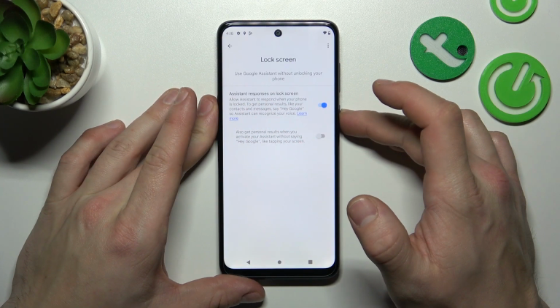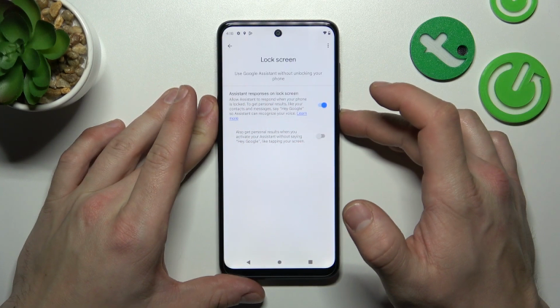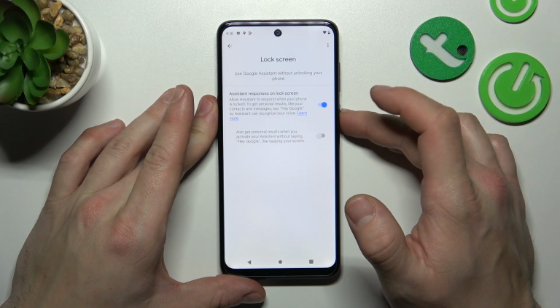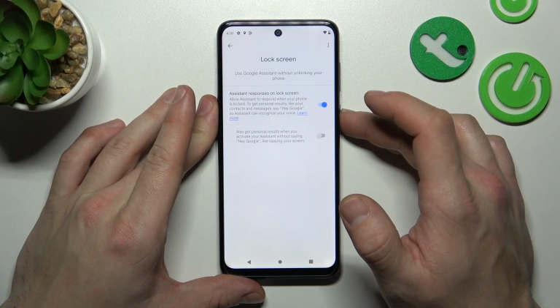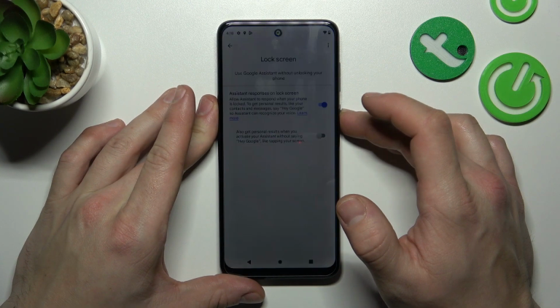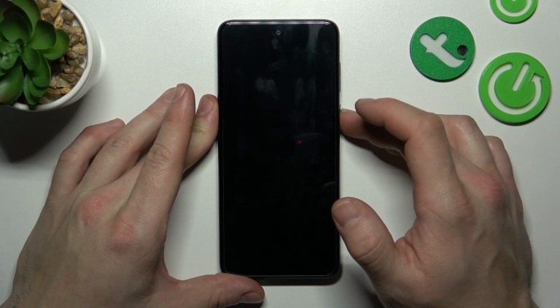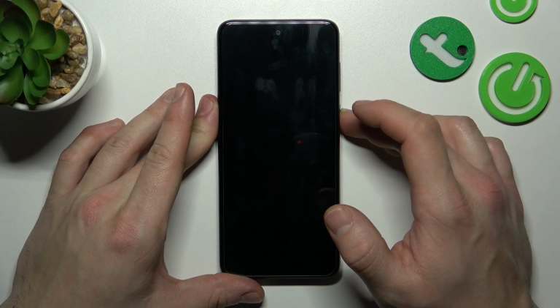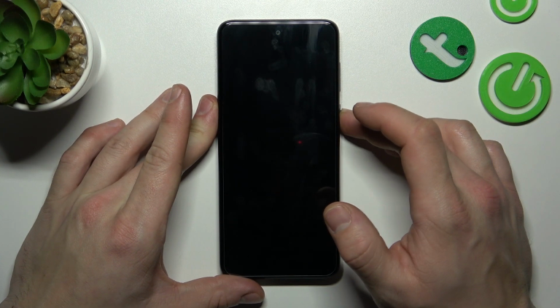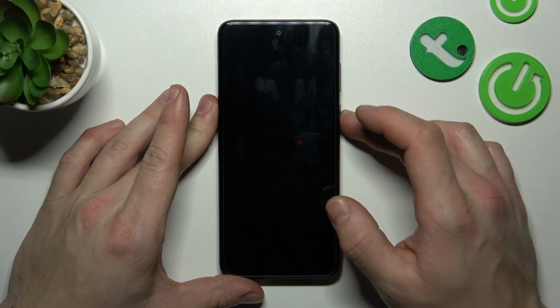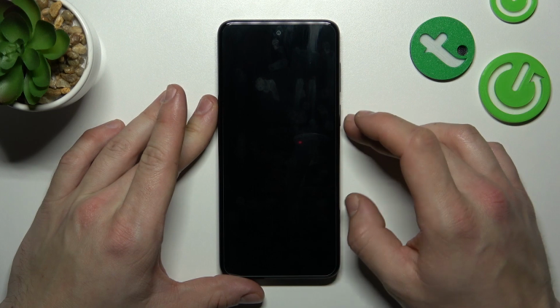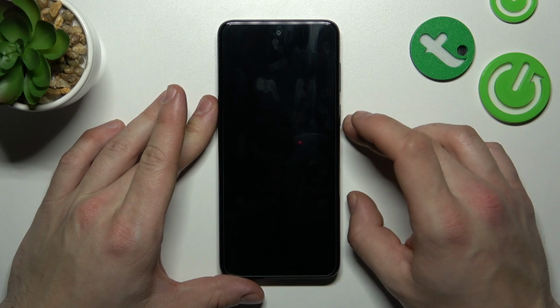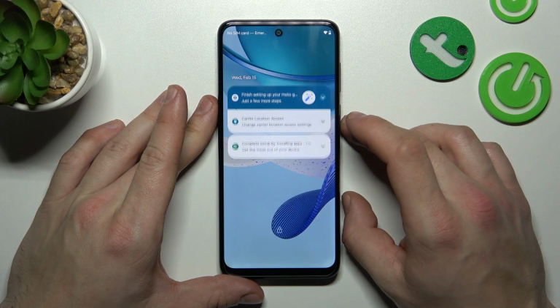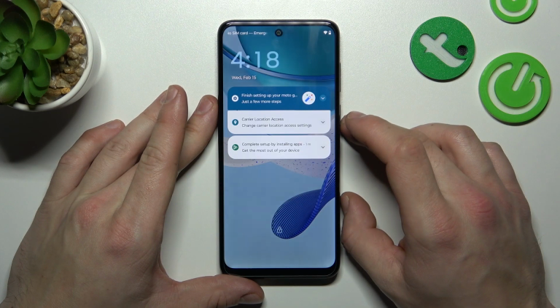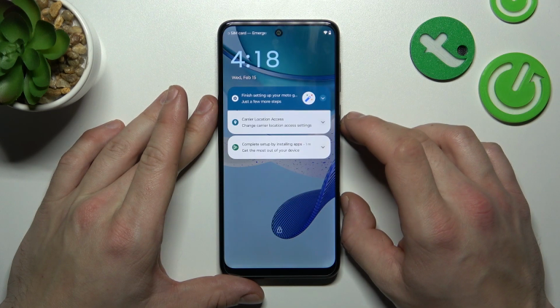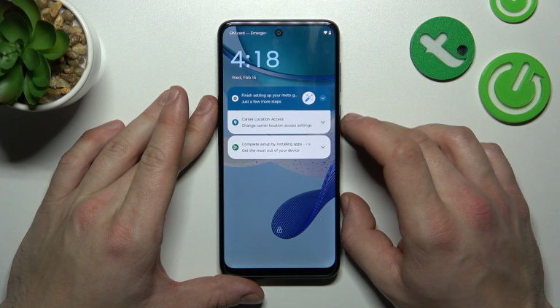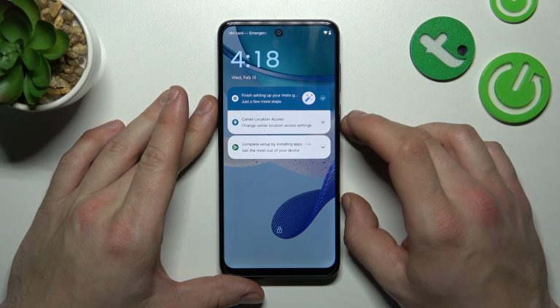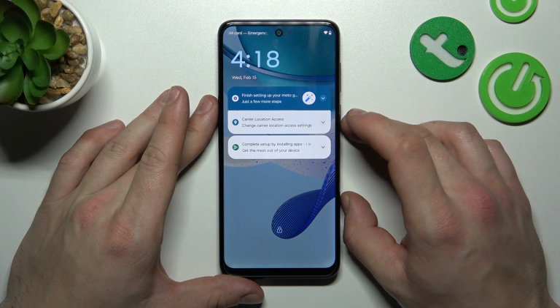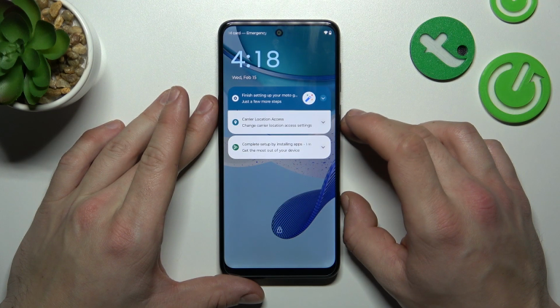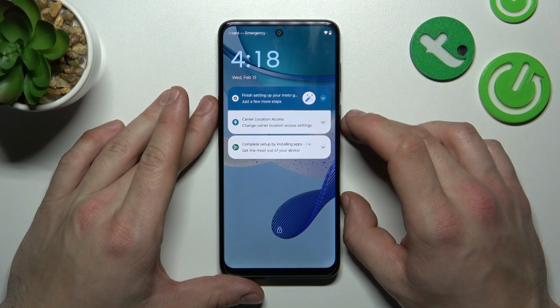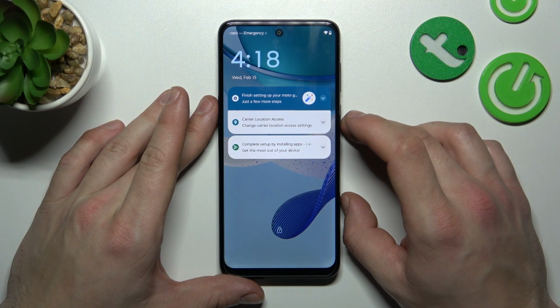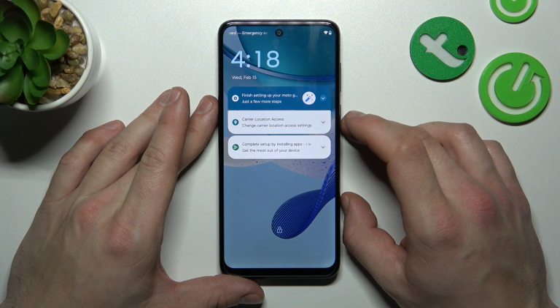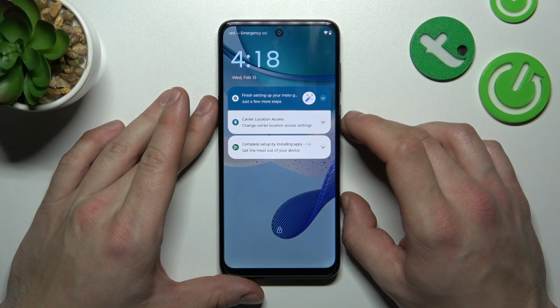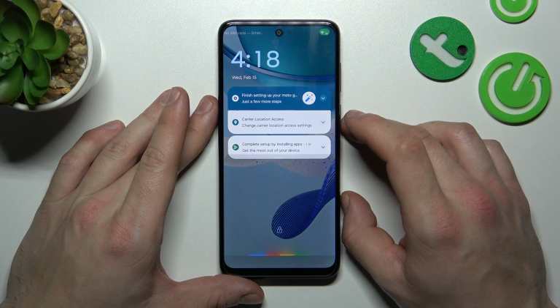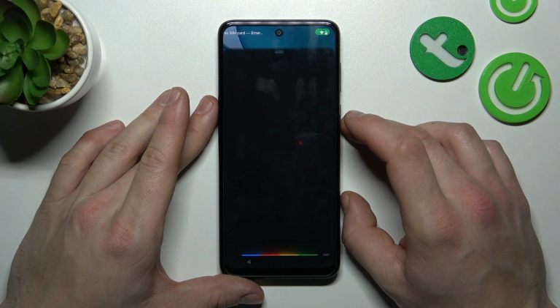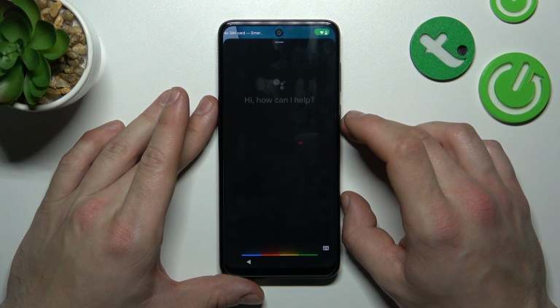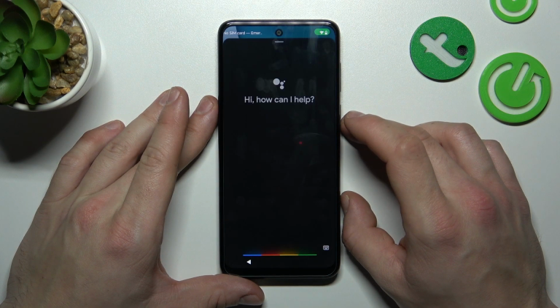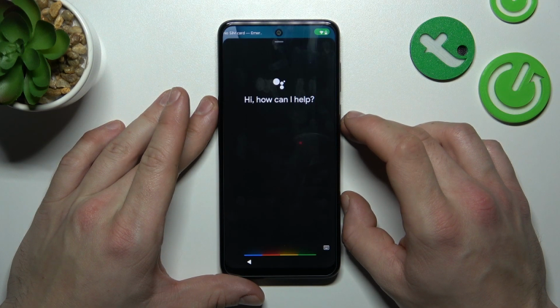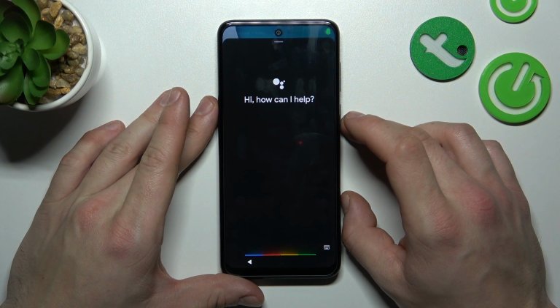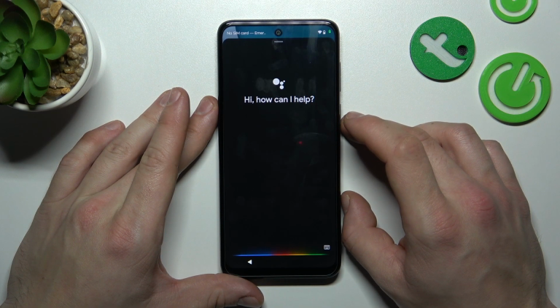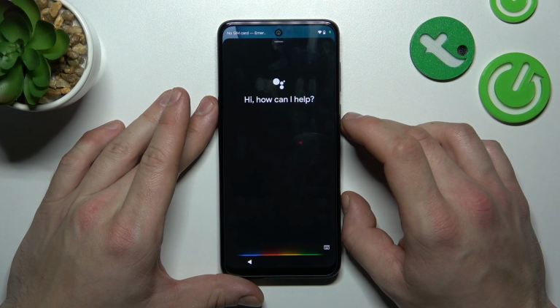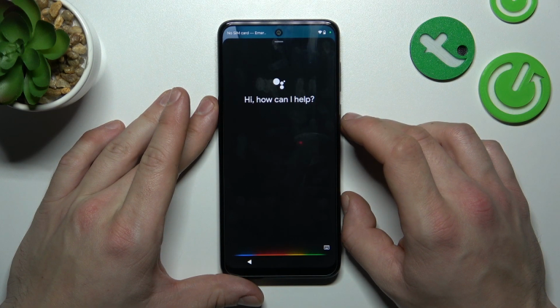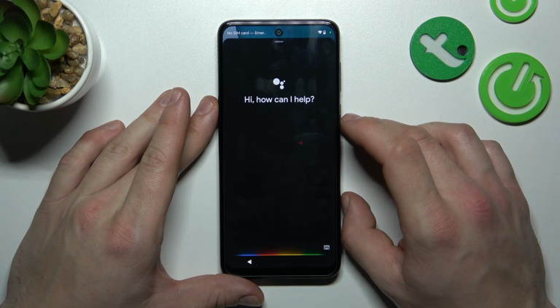Now you can simply lock the screen and say Hey Google, what's the weather like tomorrow?